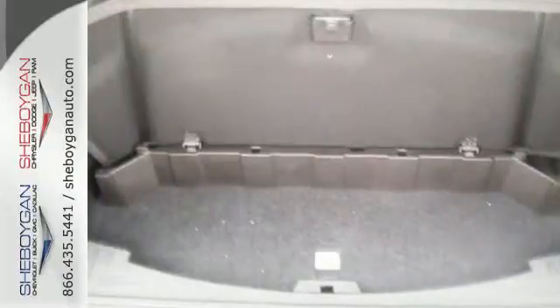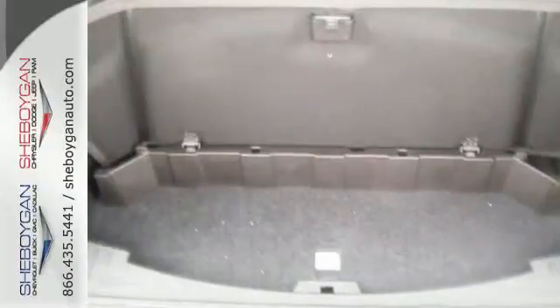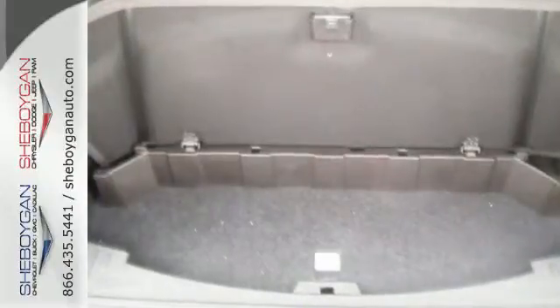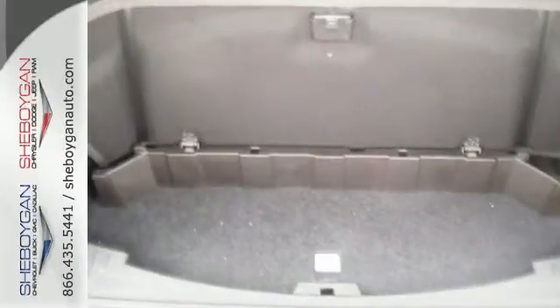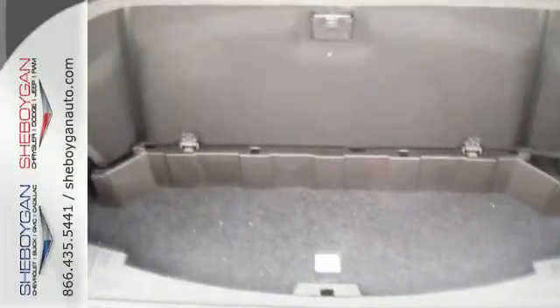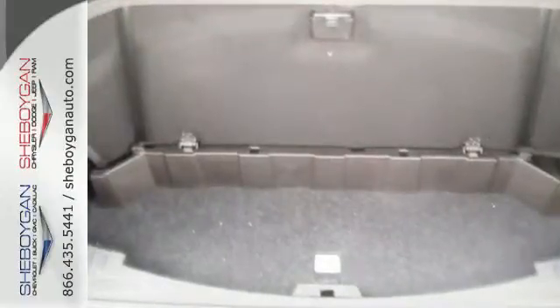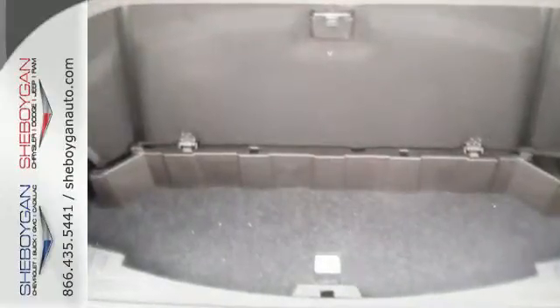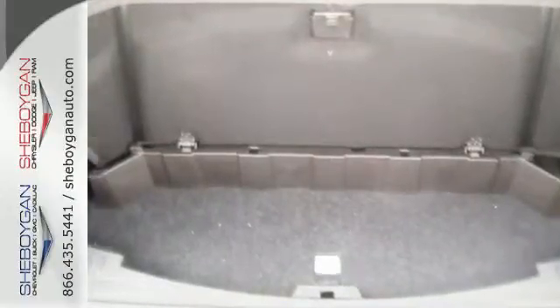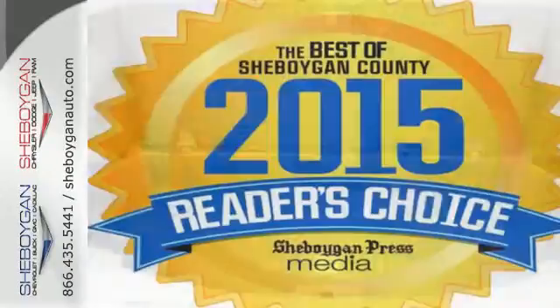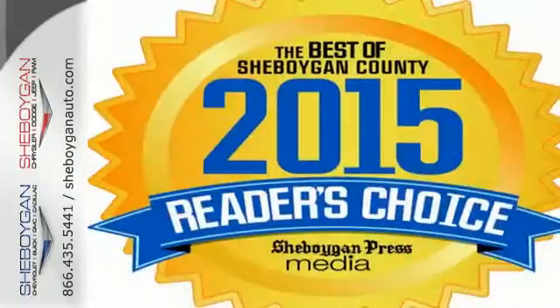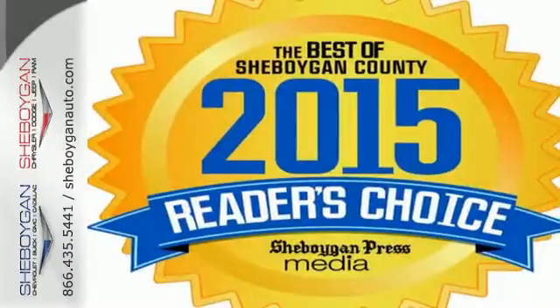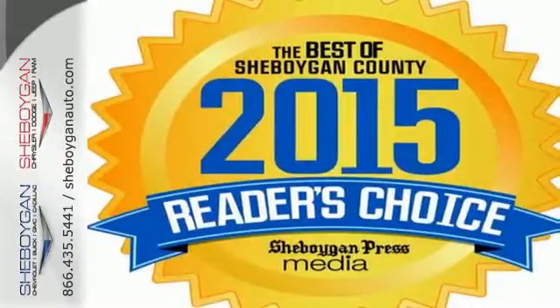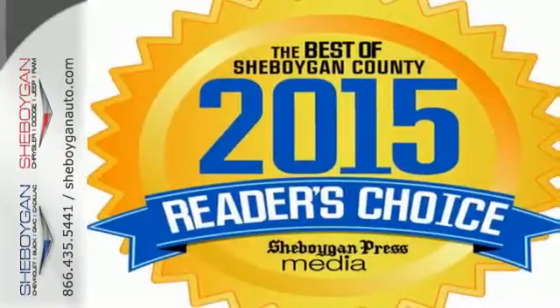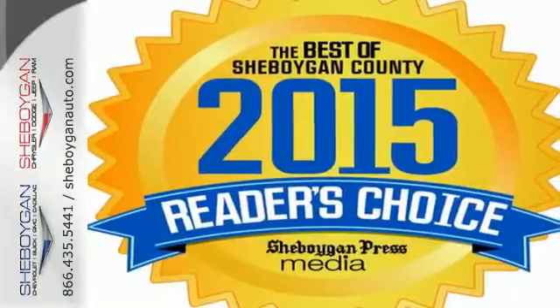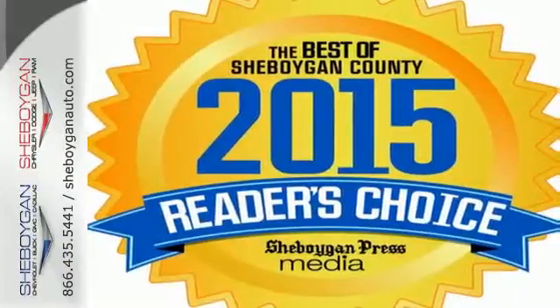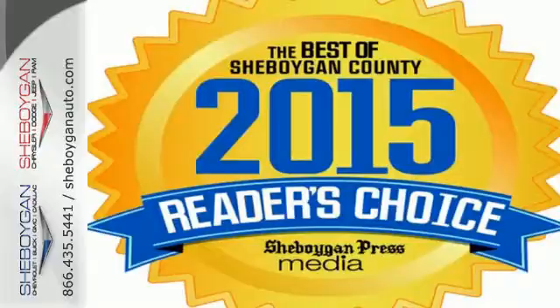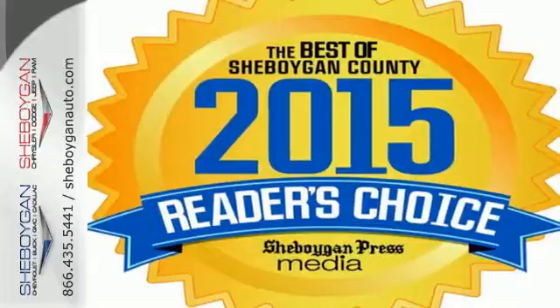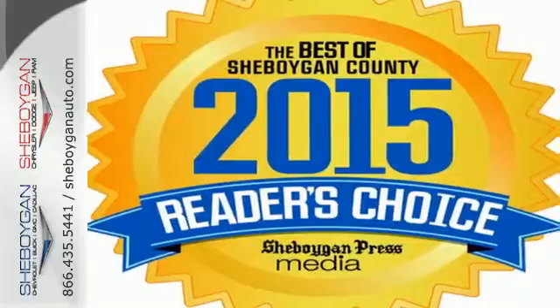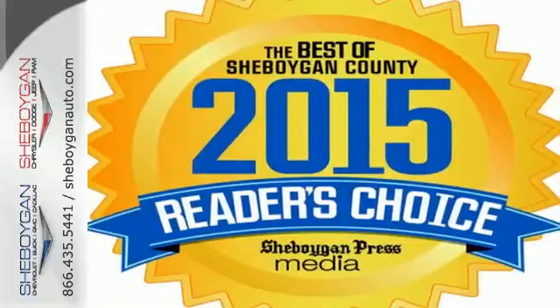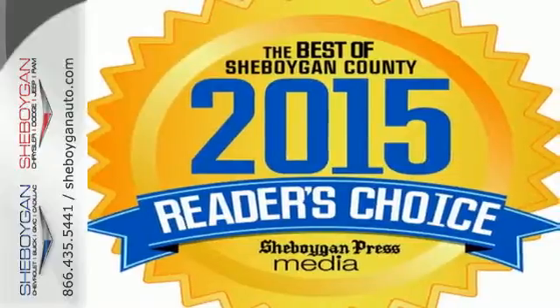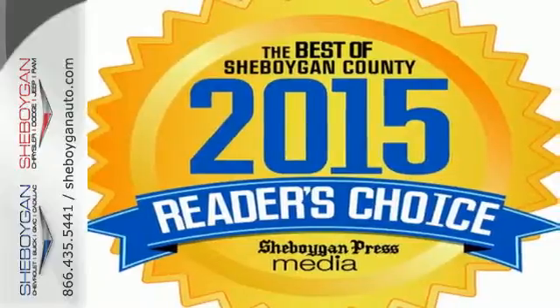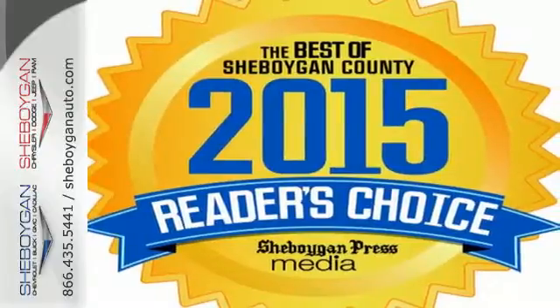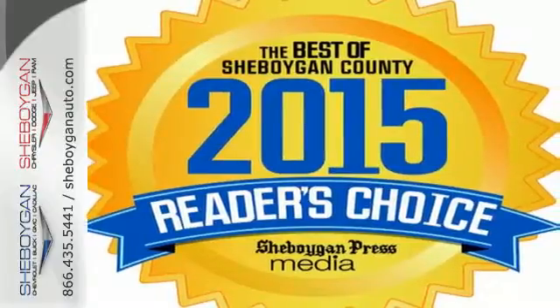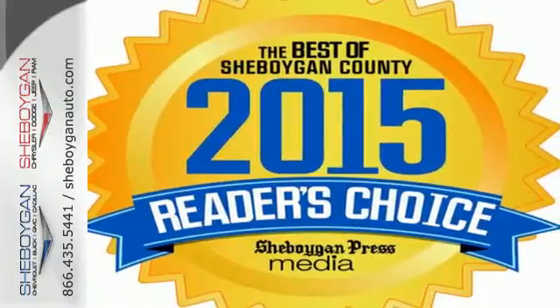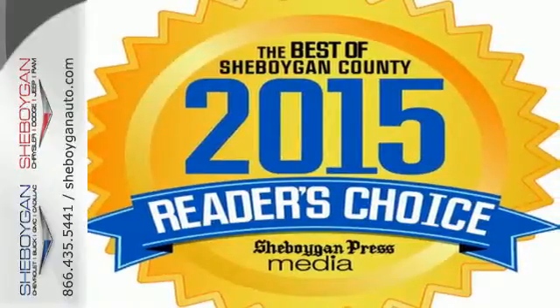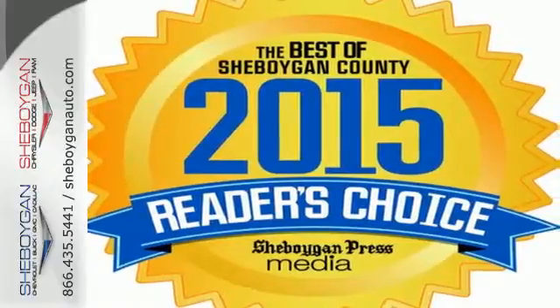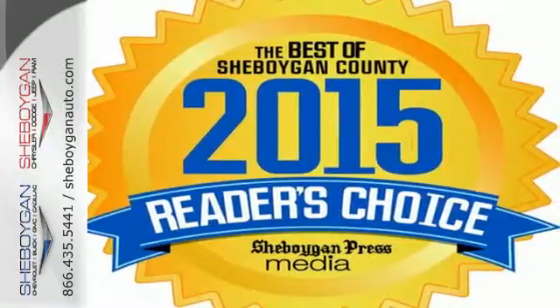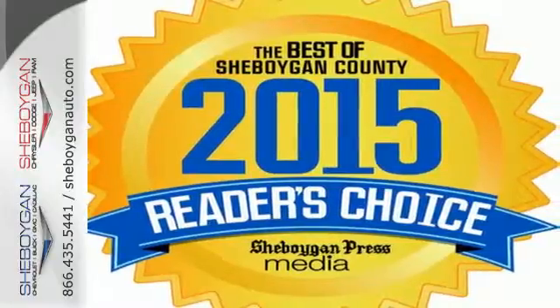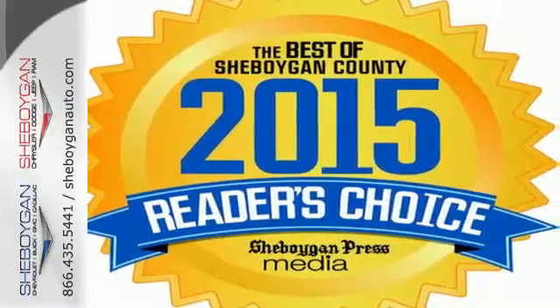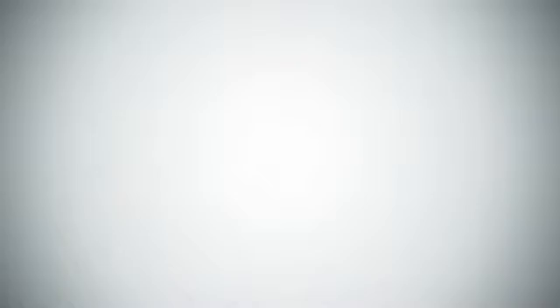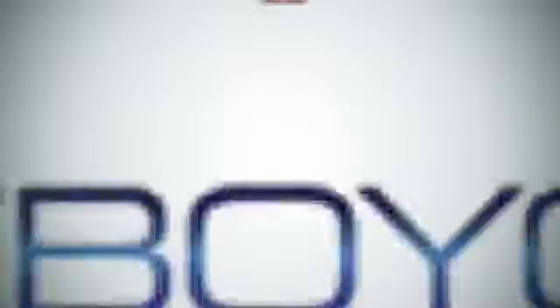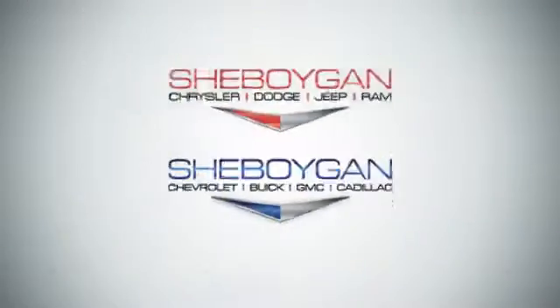Maximize your space in this family-friendly Acadia. Come in and see us today for a test drive.